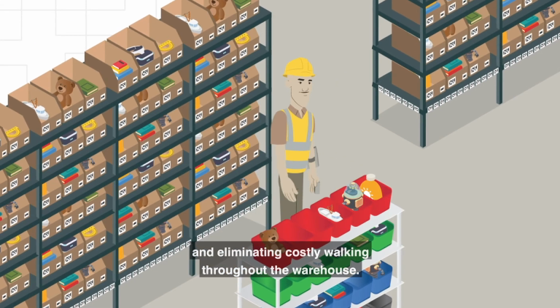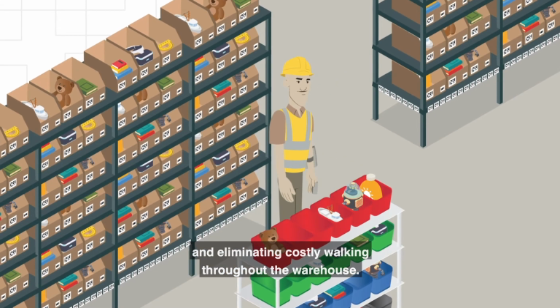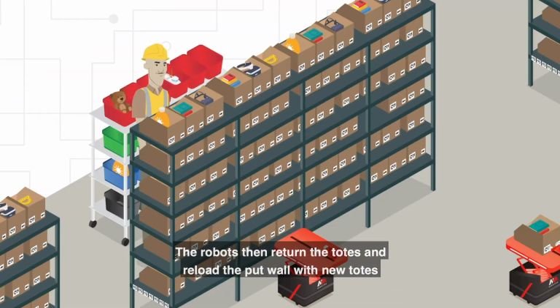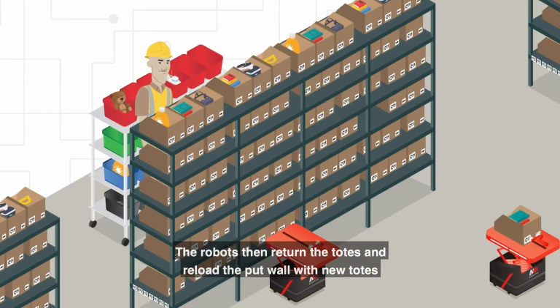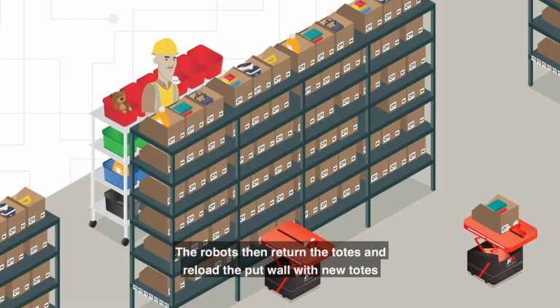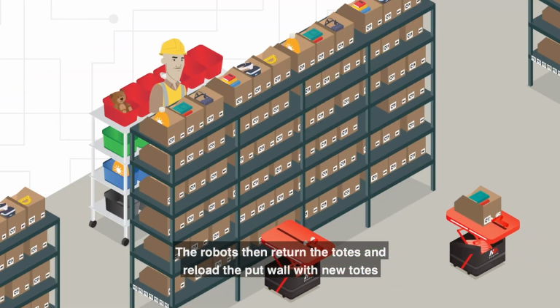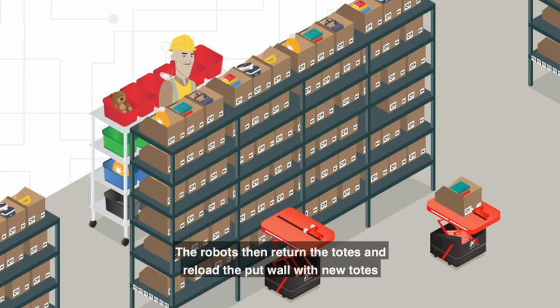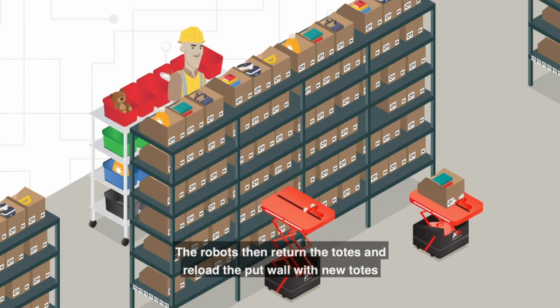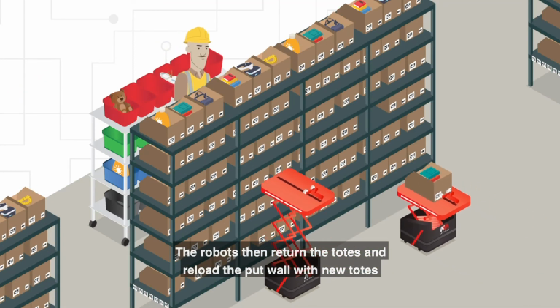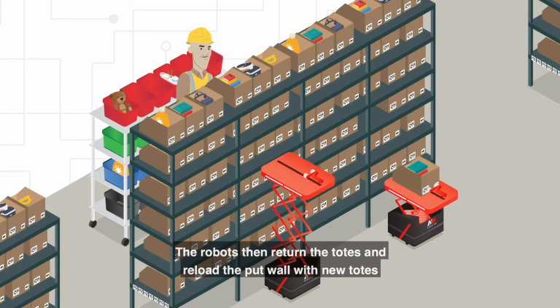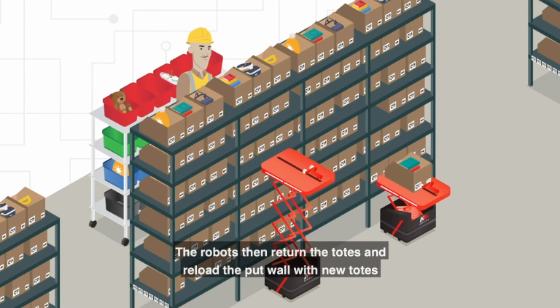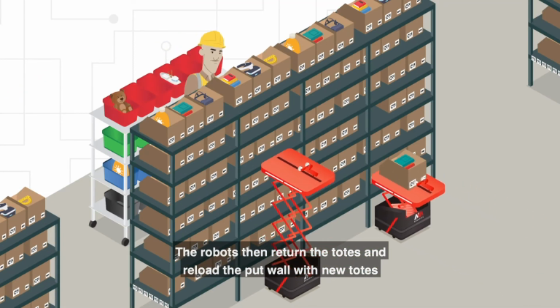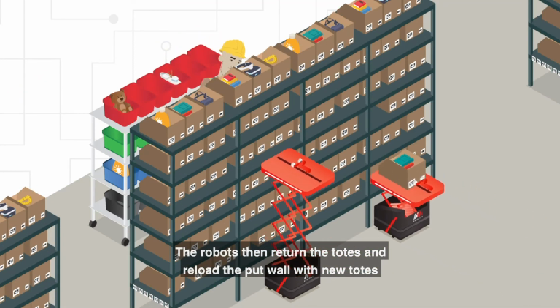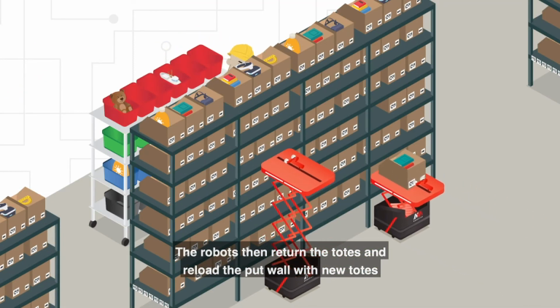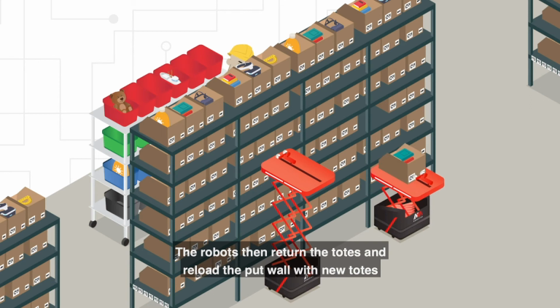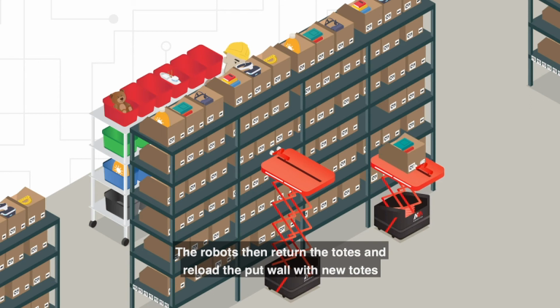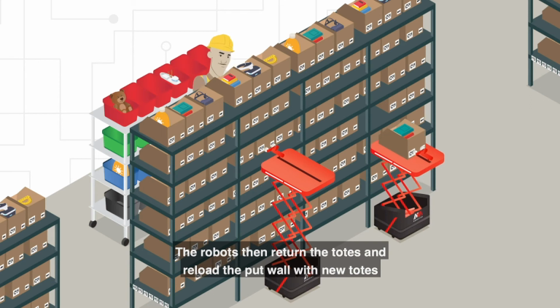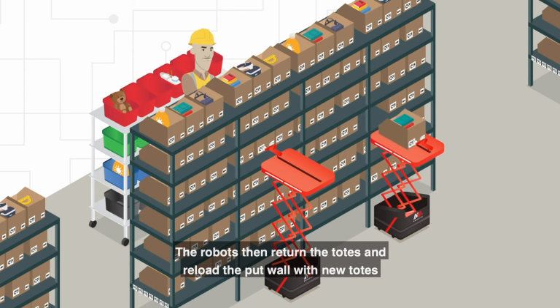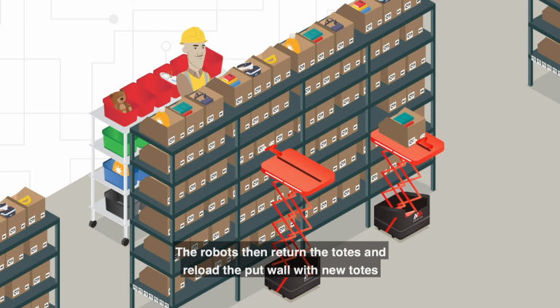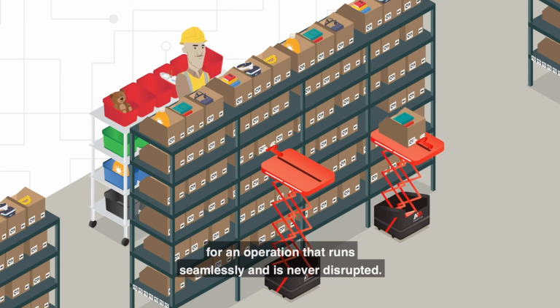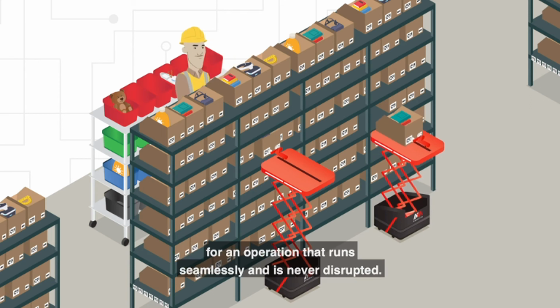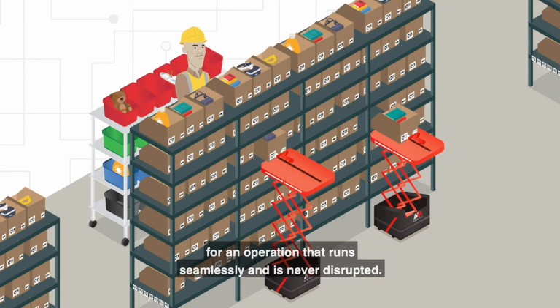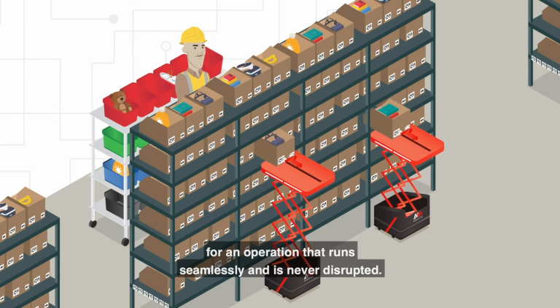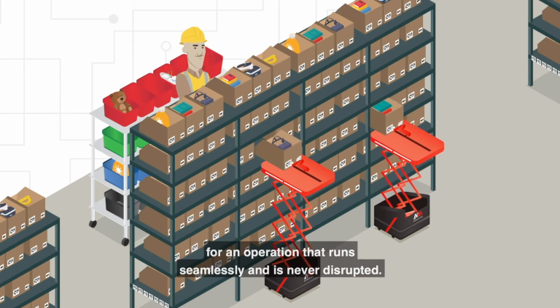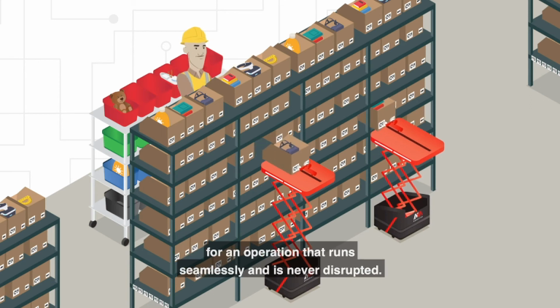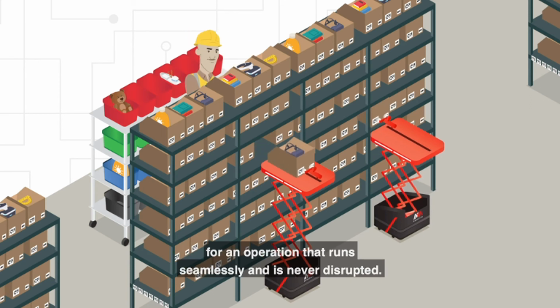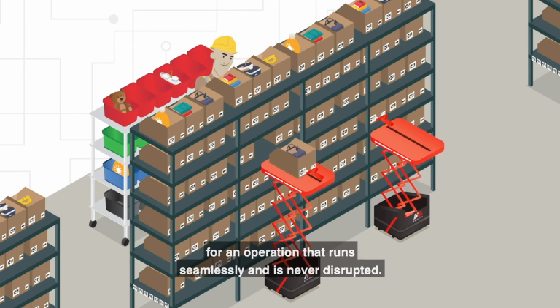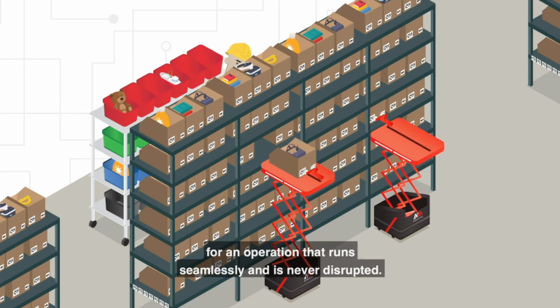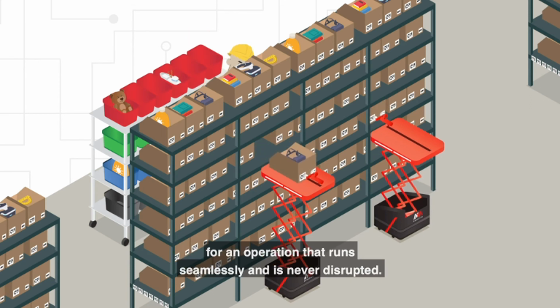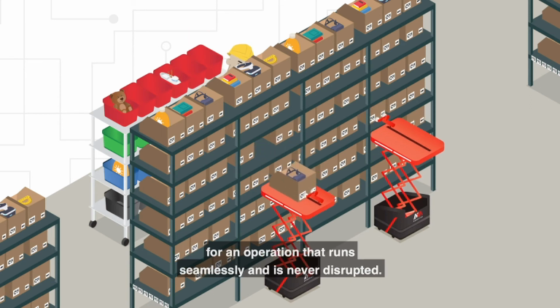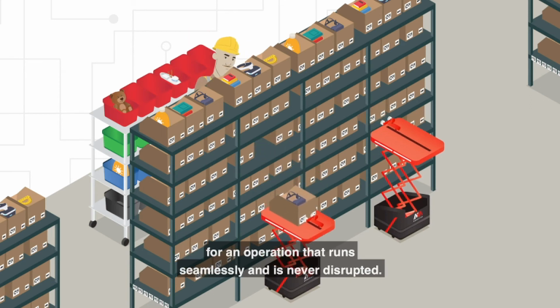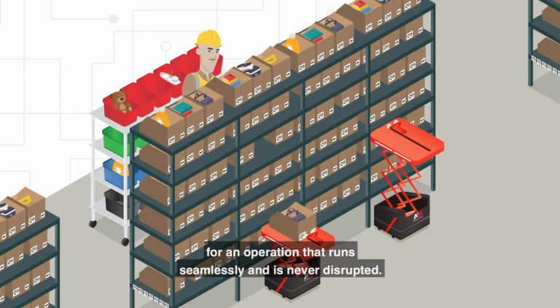The robots then return the totes and reload the put wall with new totes, for an operation that runs seamlessly and is never disrupted.